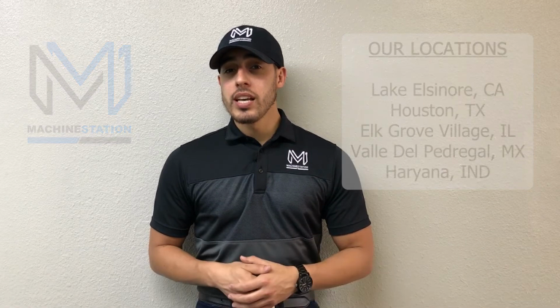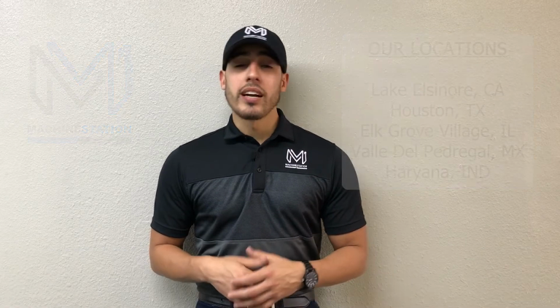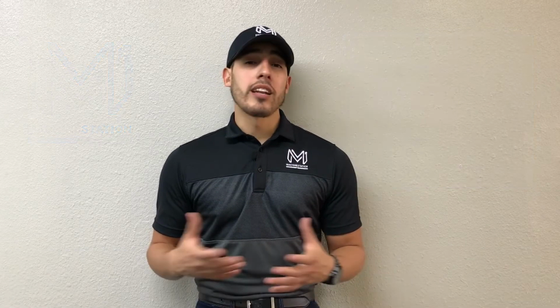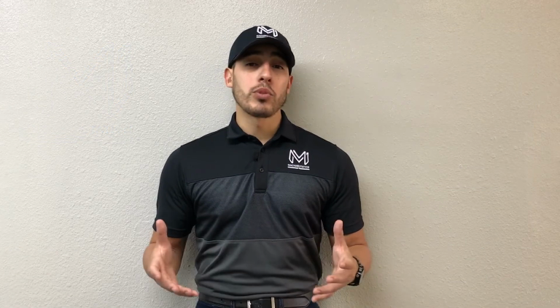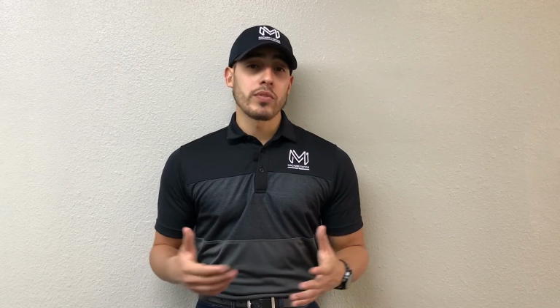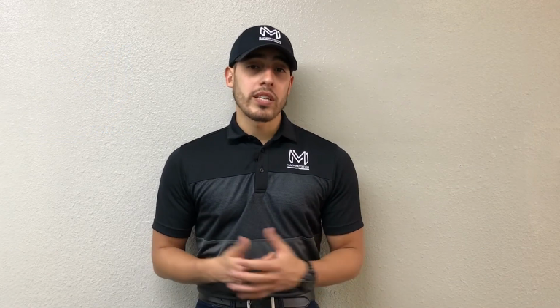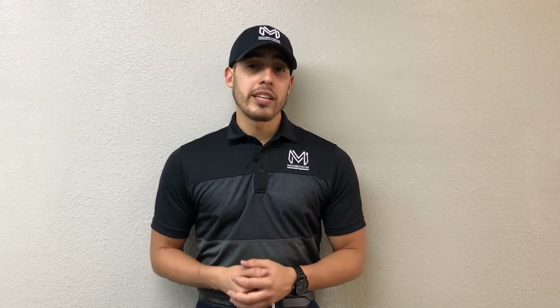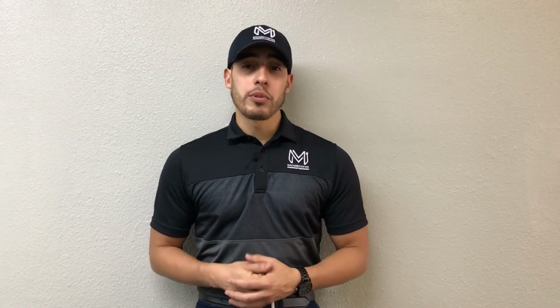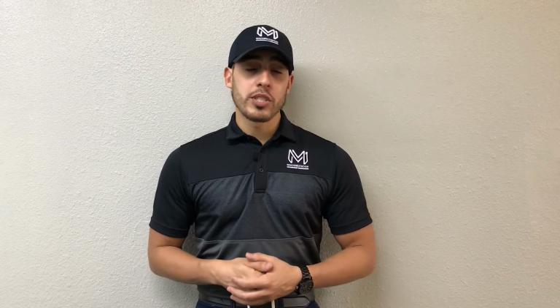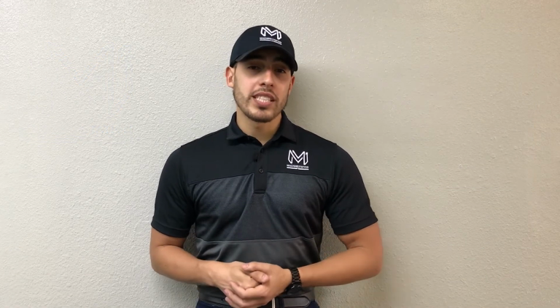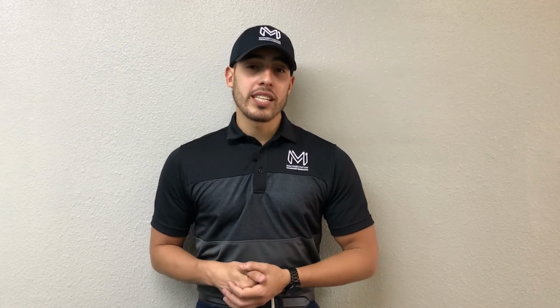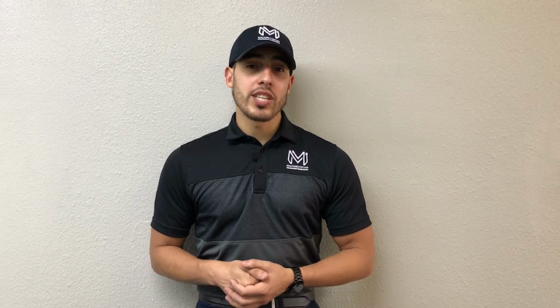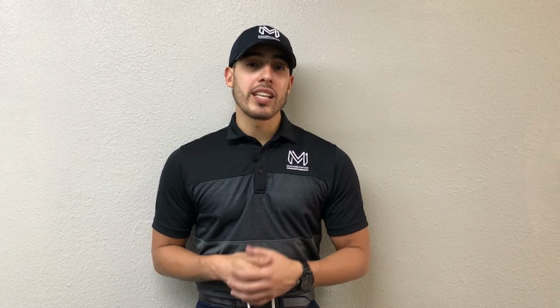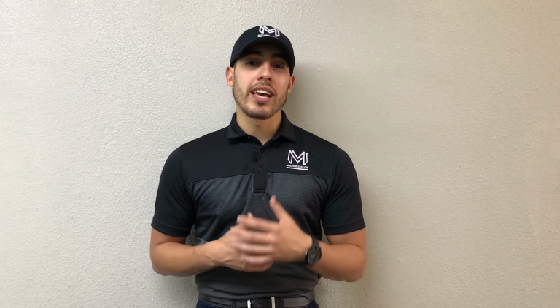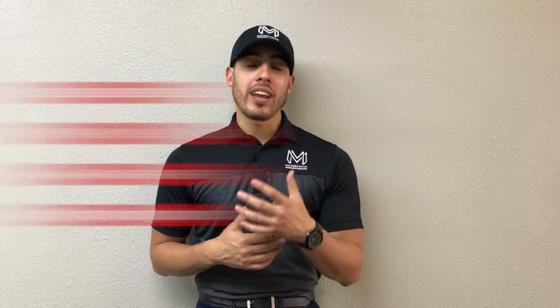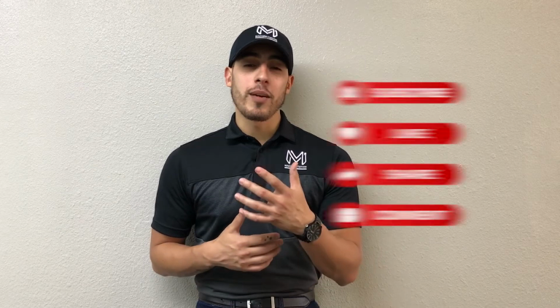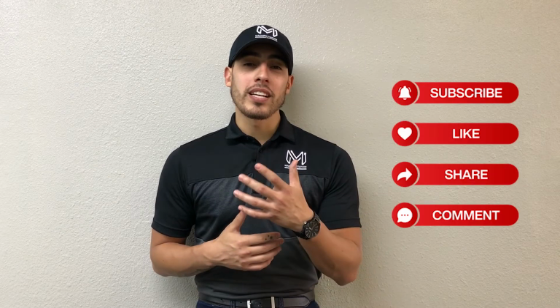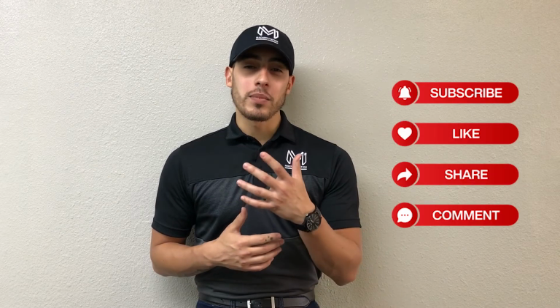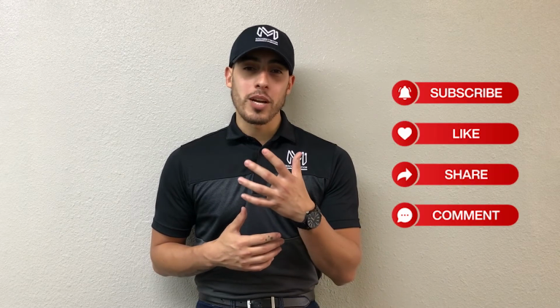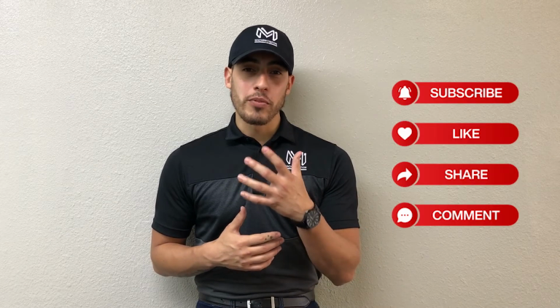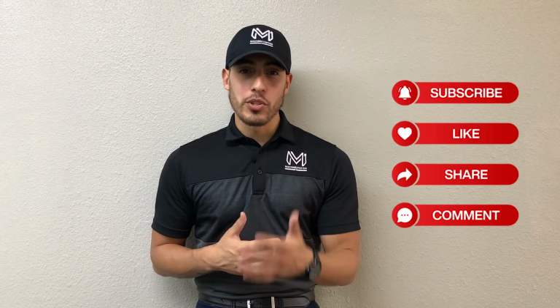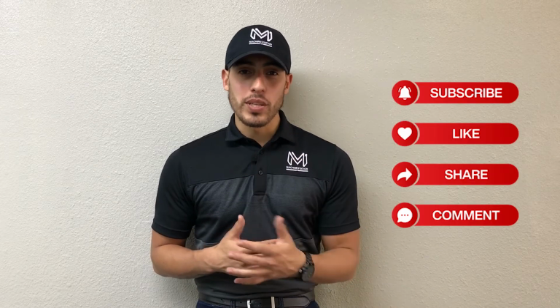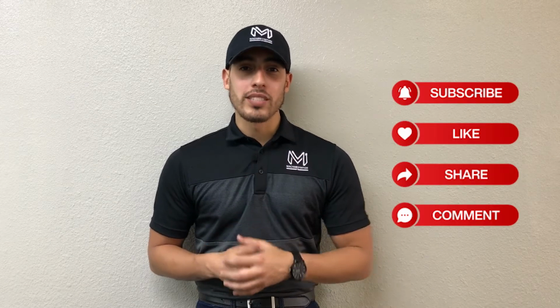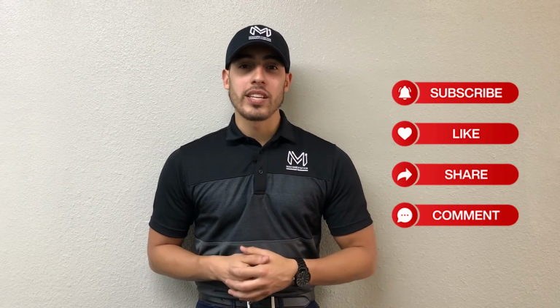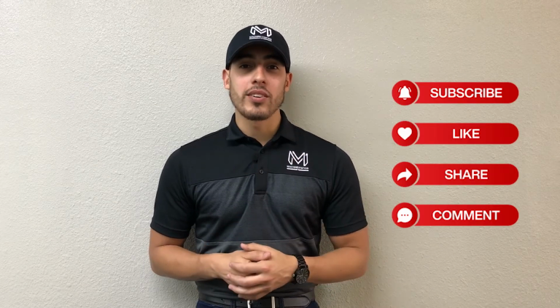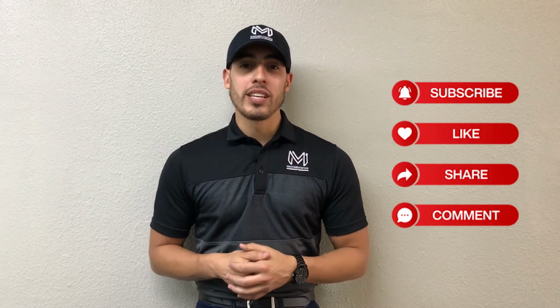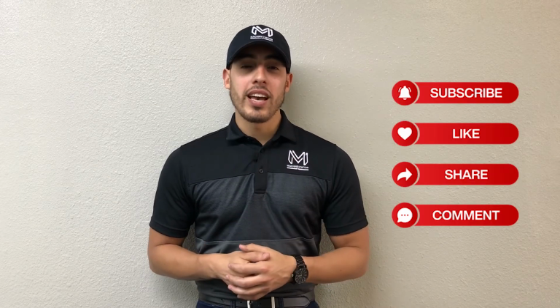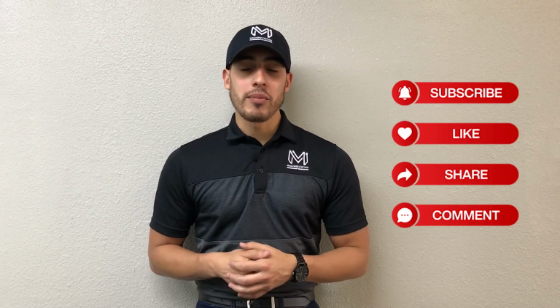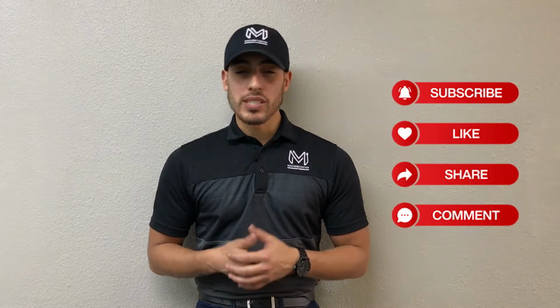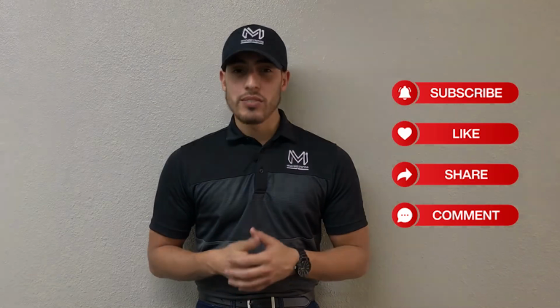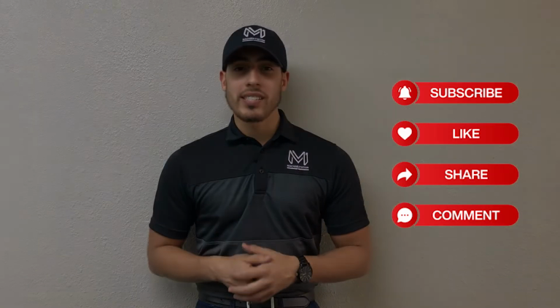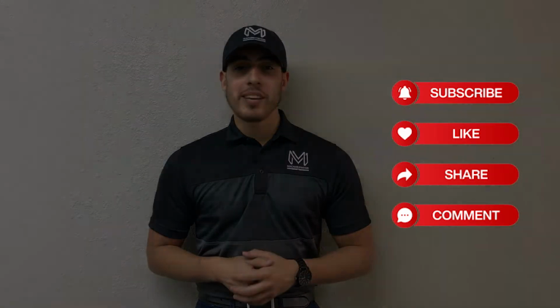Again, I'm George Rivera here with Machine Station. Like, comment, and subscribe if you enjoyed this video, and we'll see you next time.